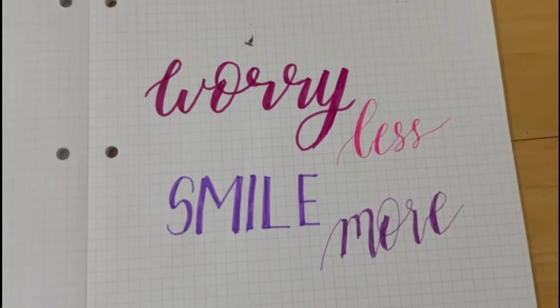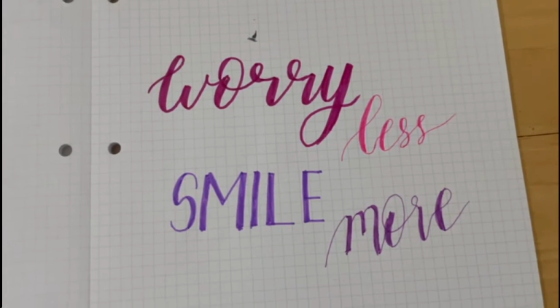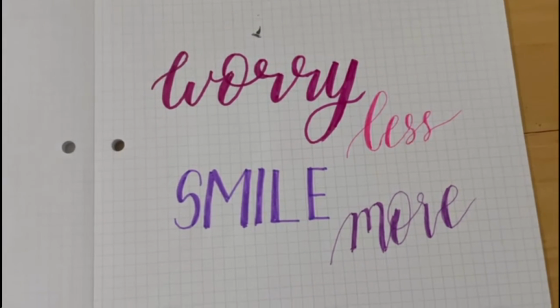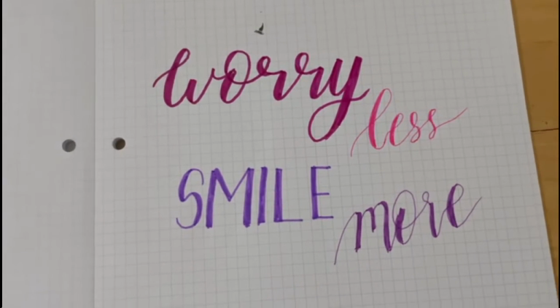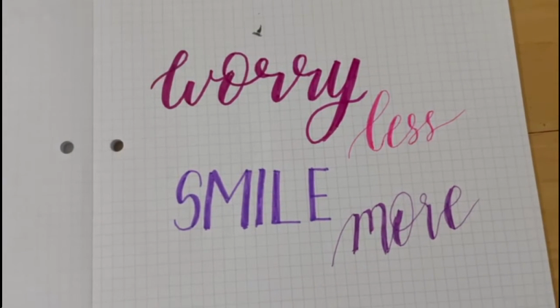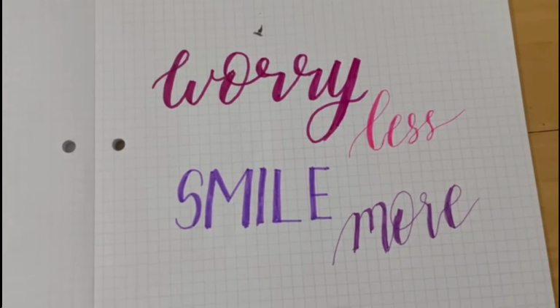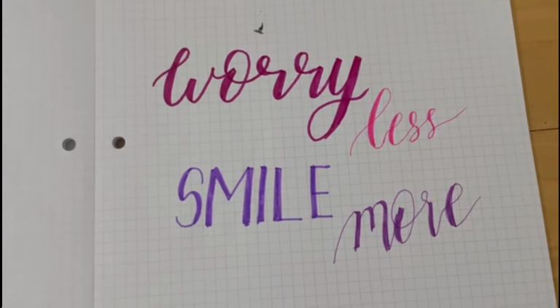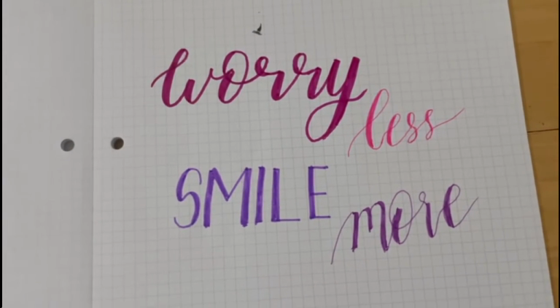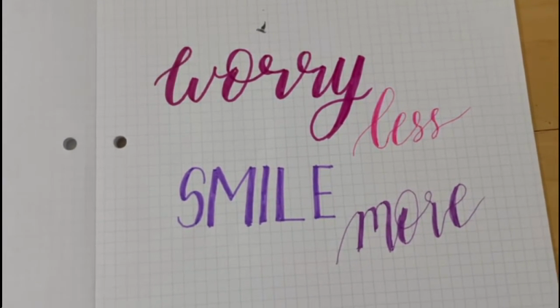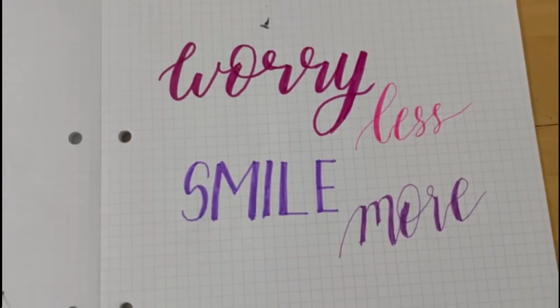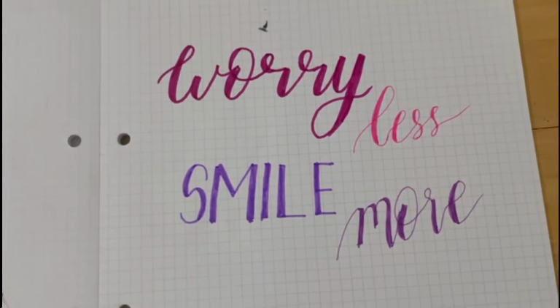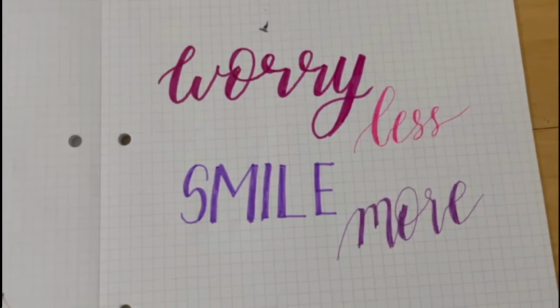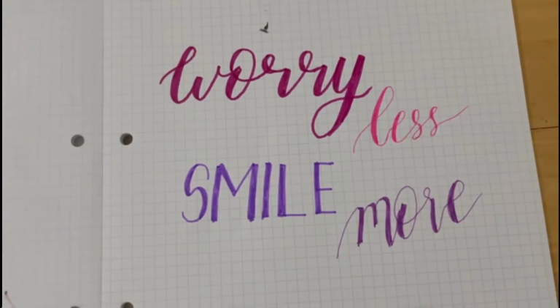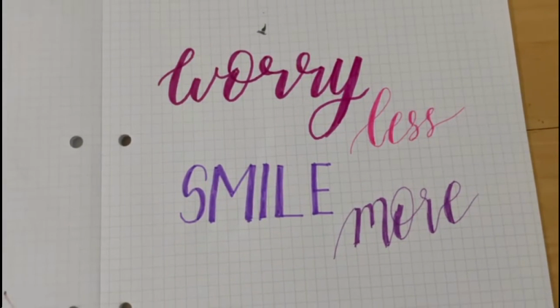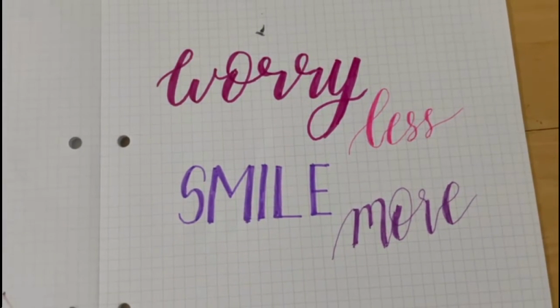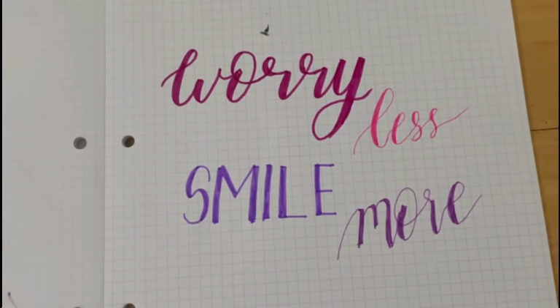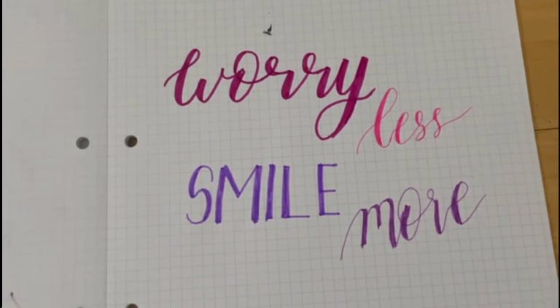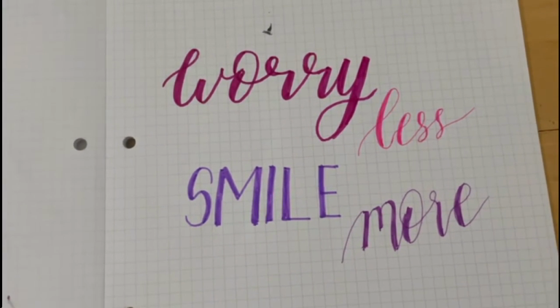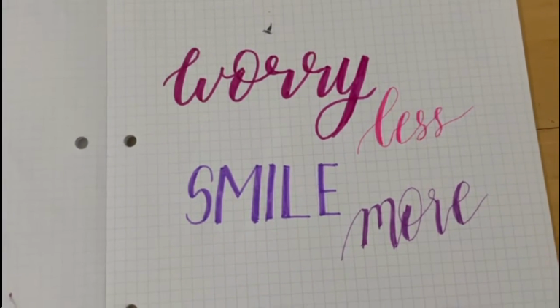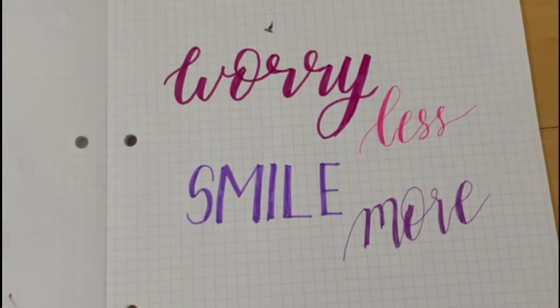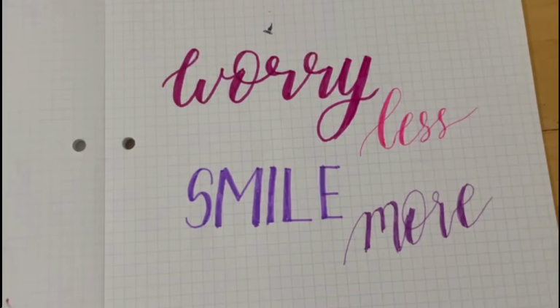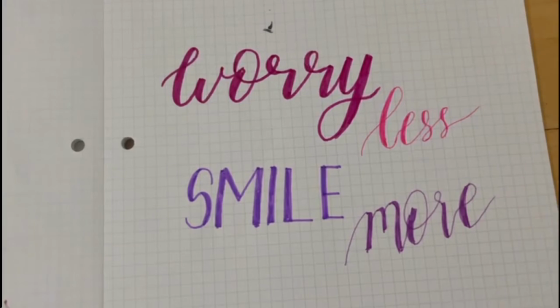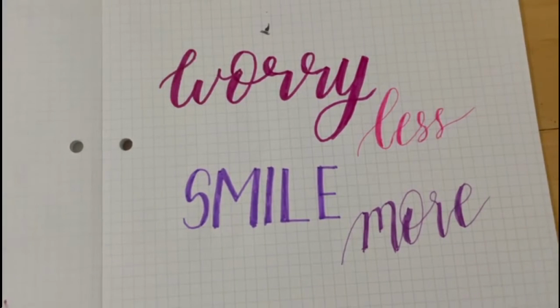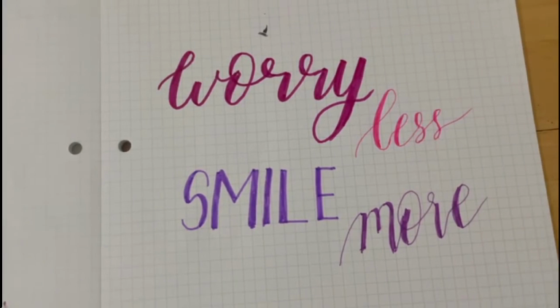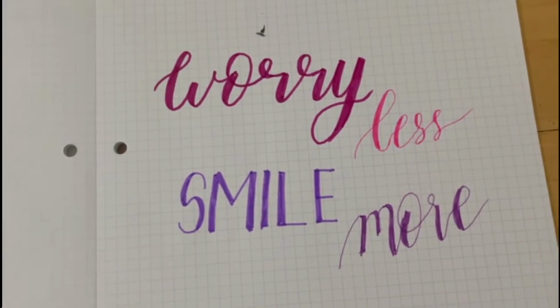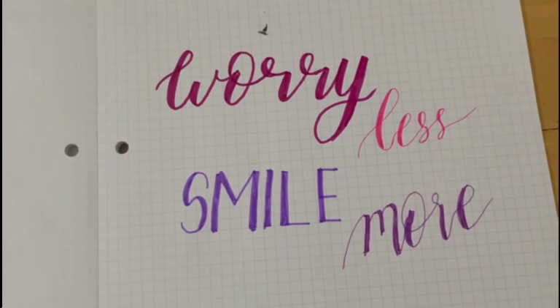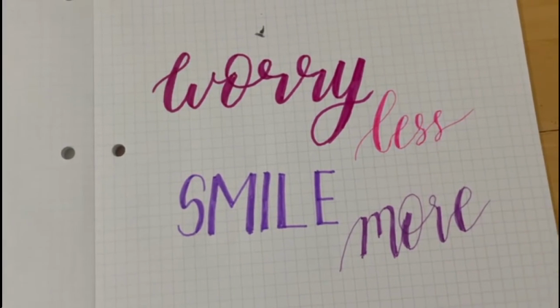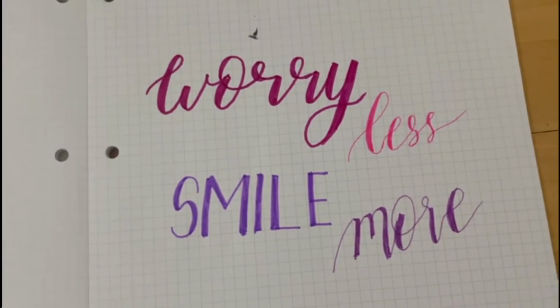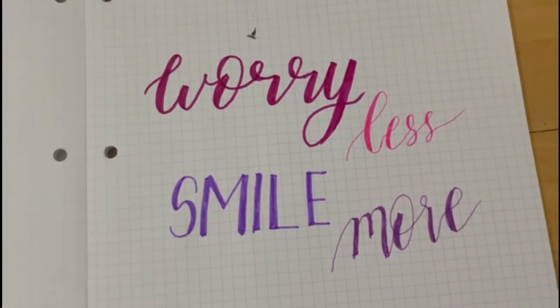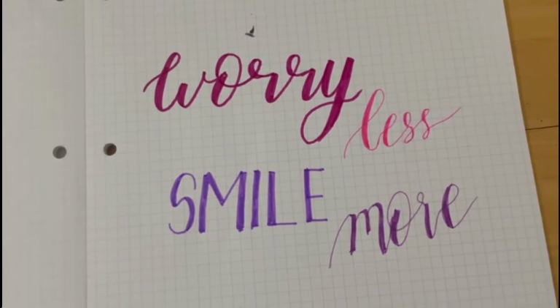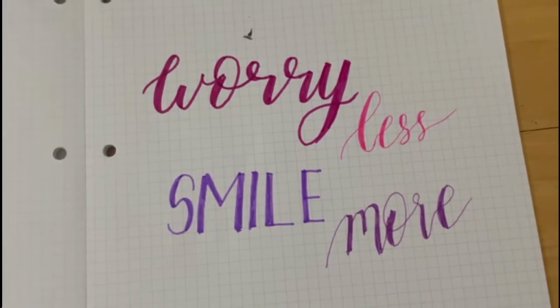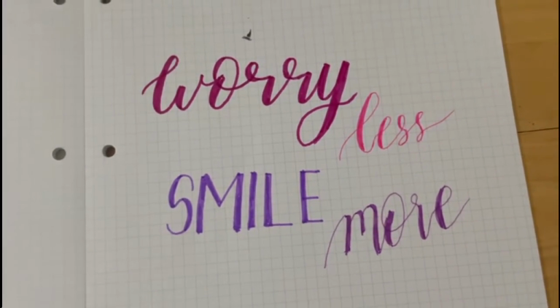The quote is now done. You can go ahead and decorate it even more if you like, but I'm going to leave it just like this.